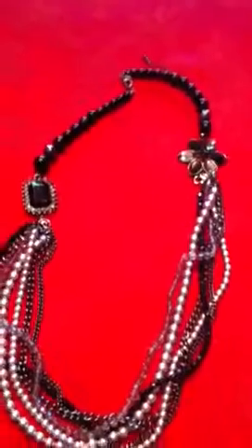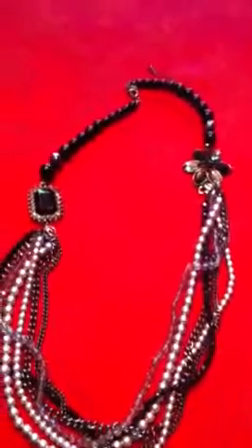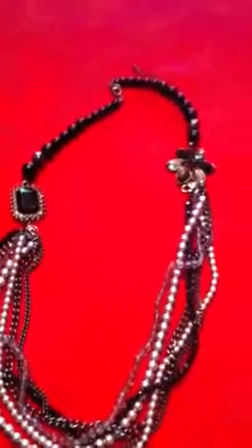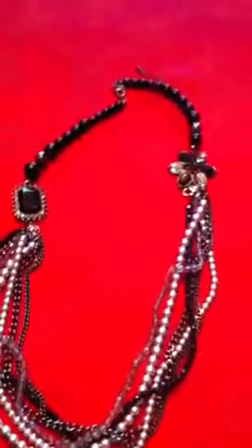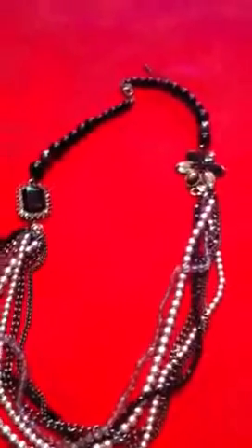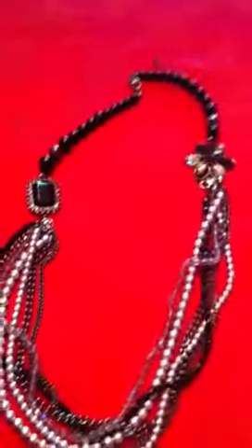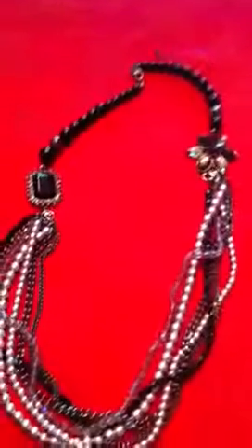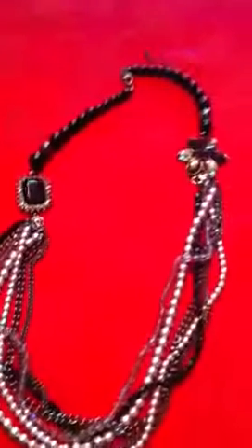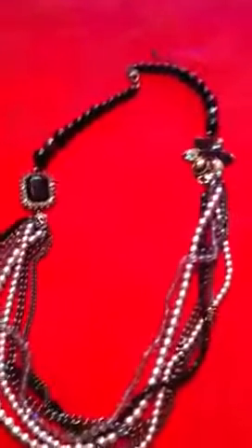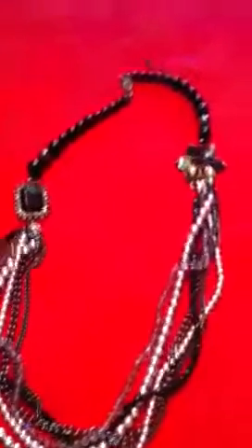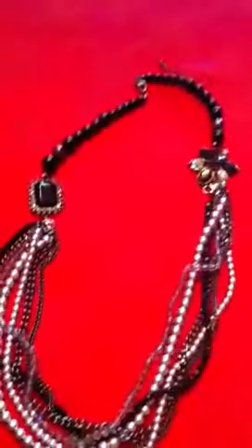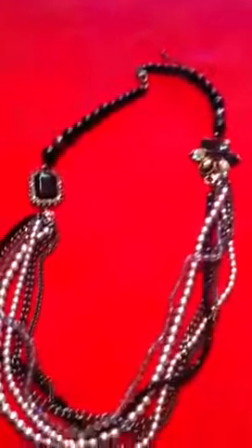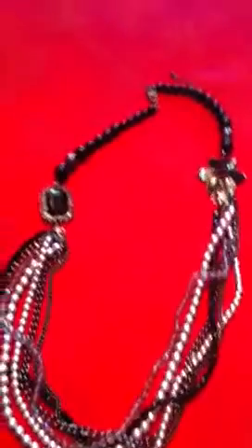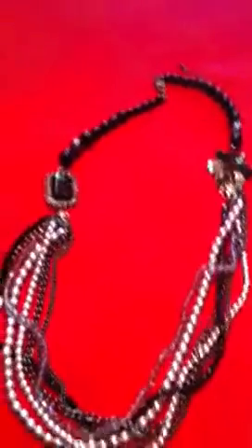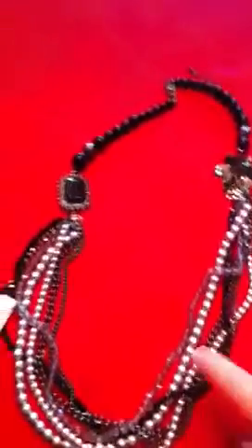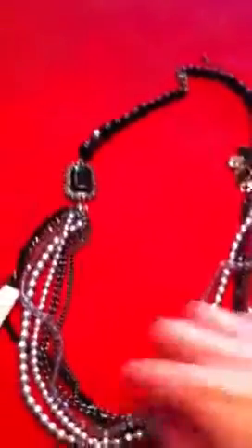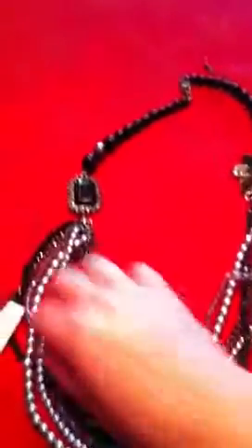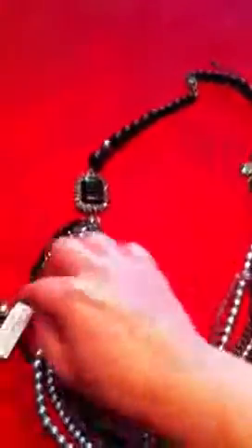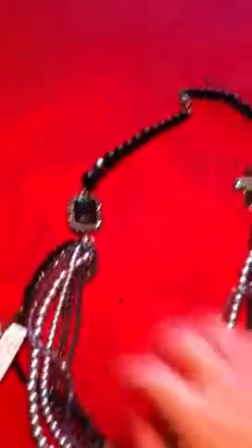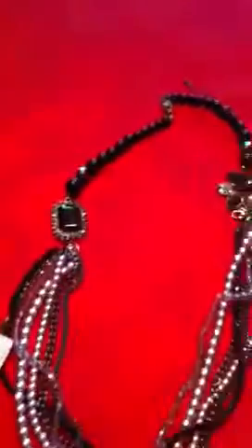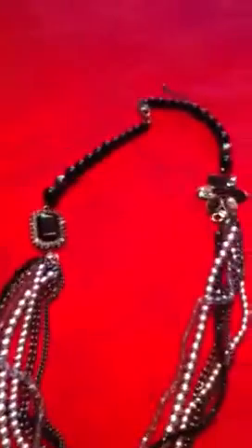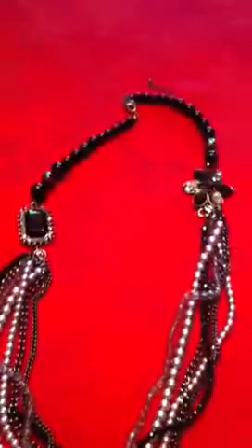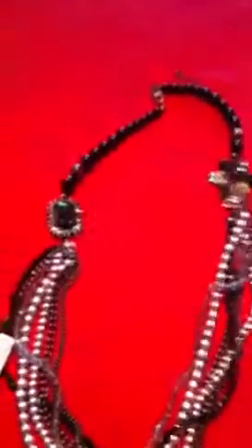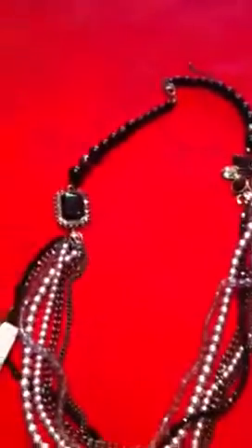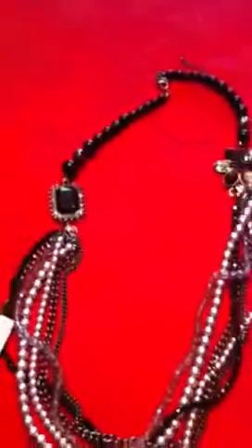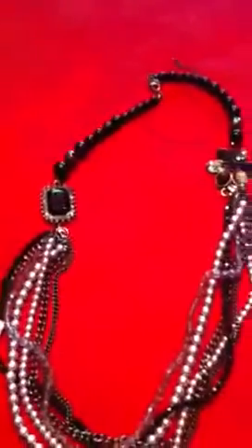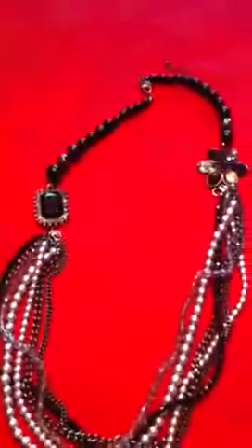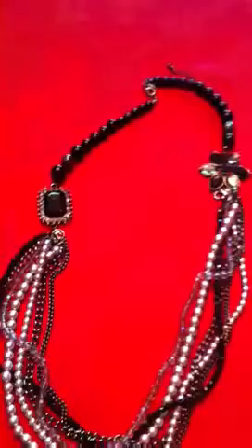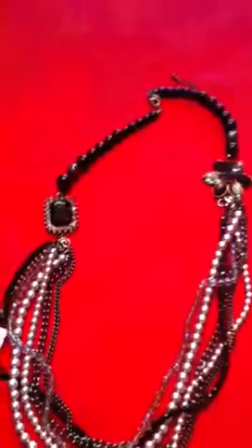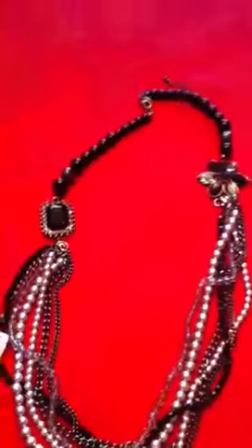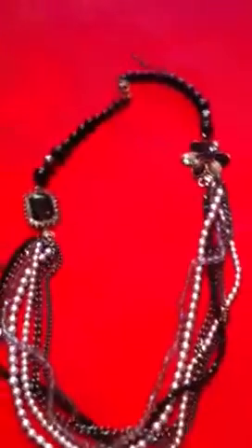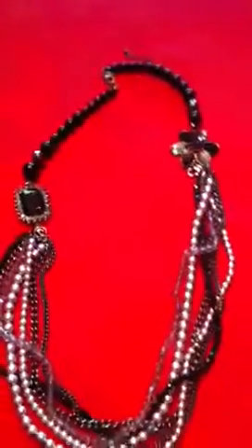Crescent is $49 and our Main Event necklace is $46. Thank you.